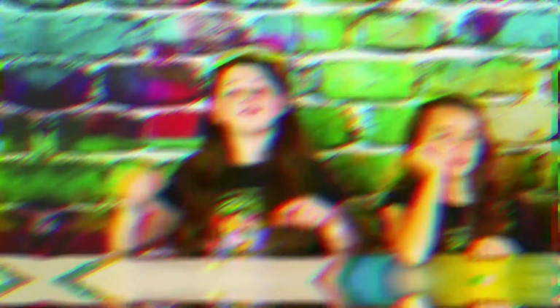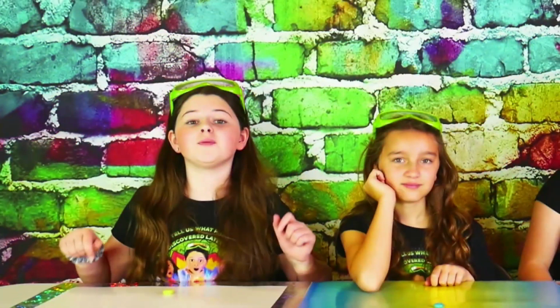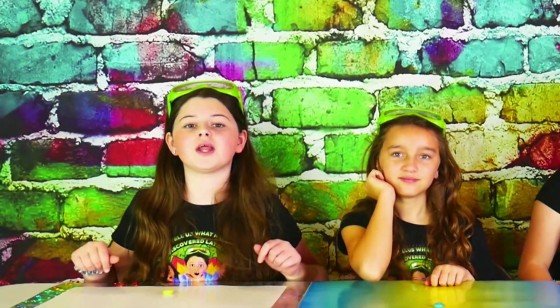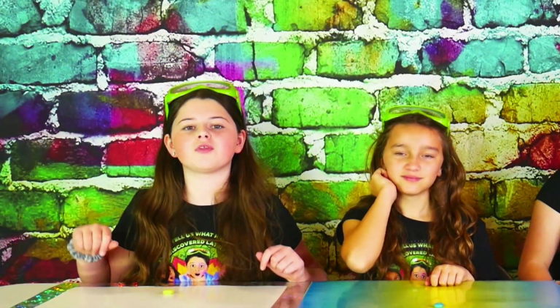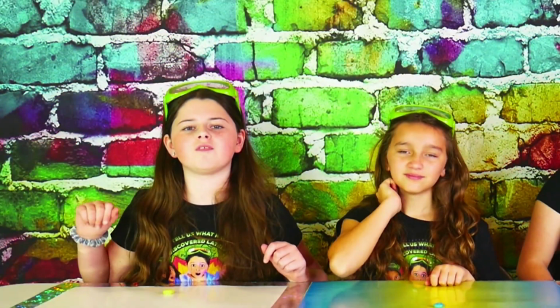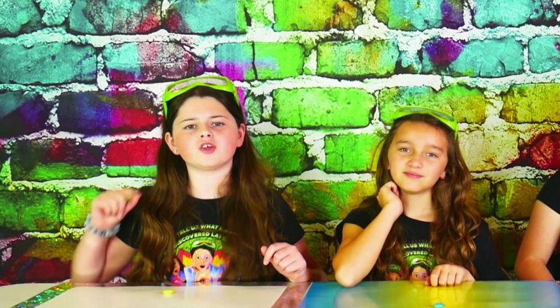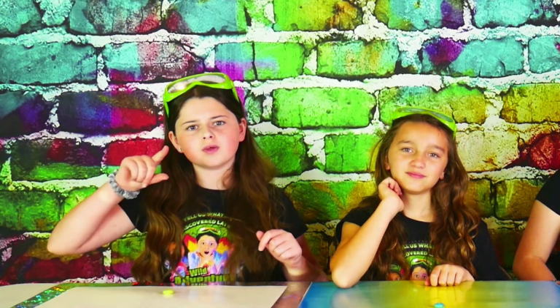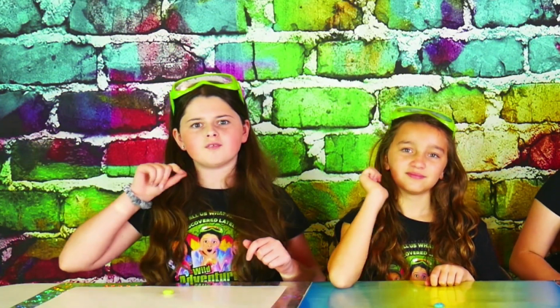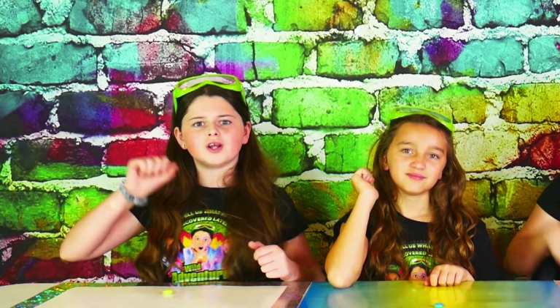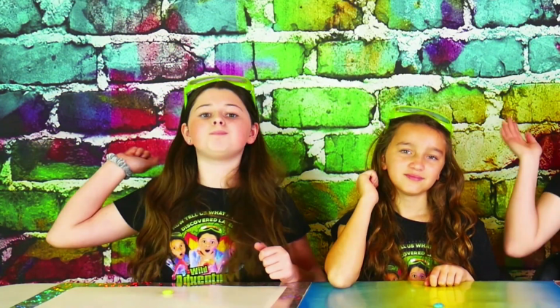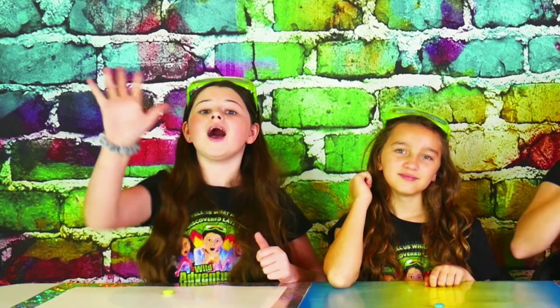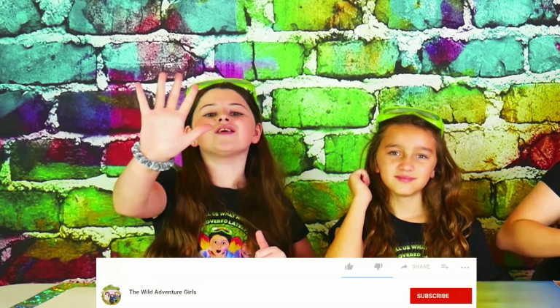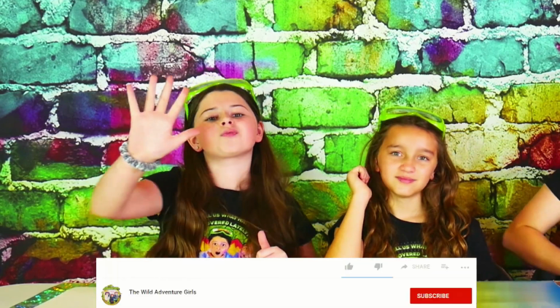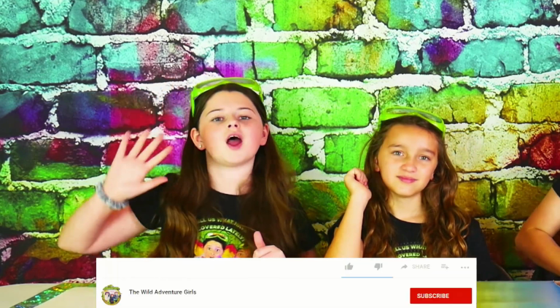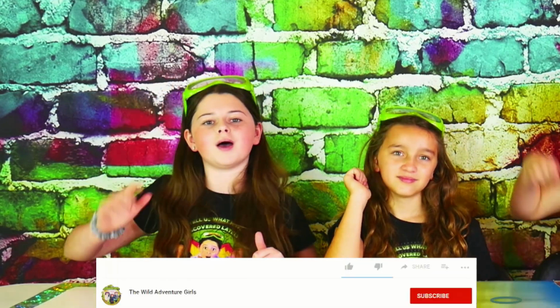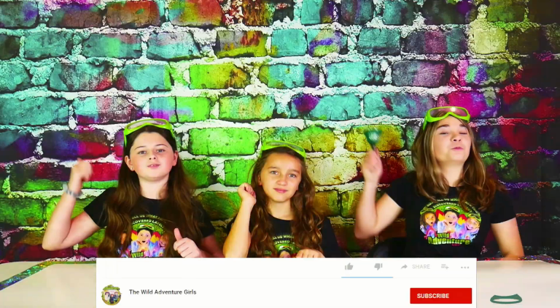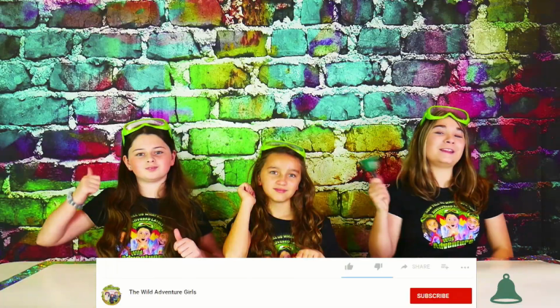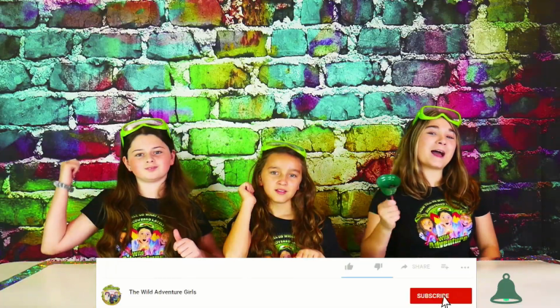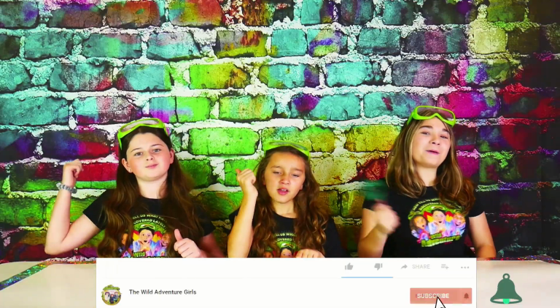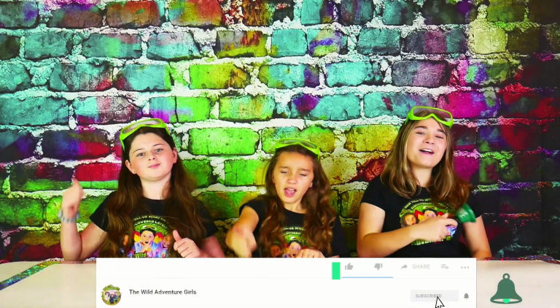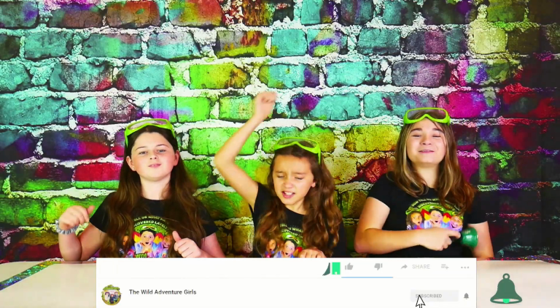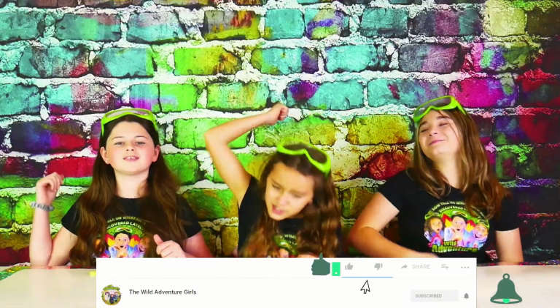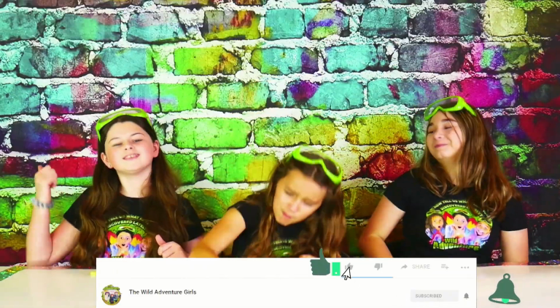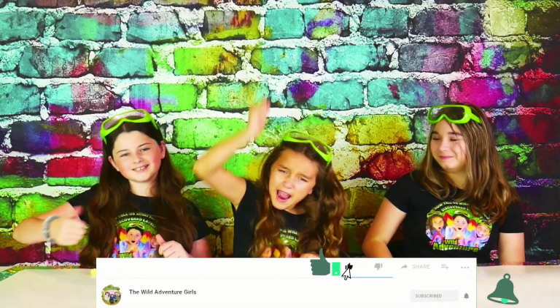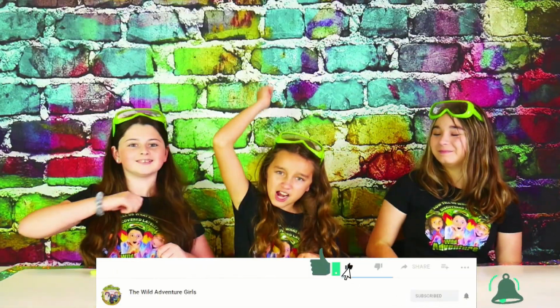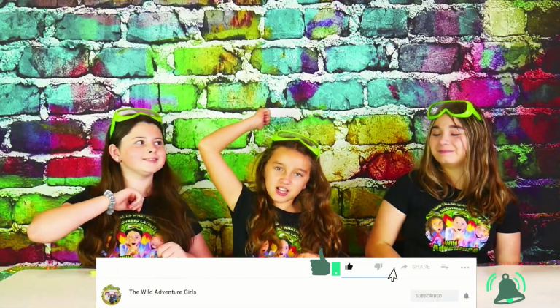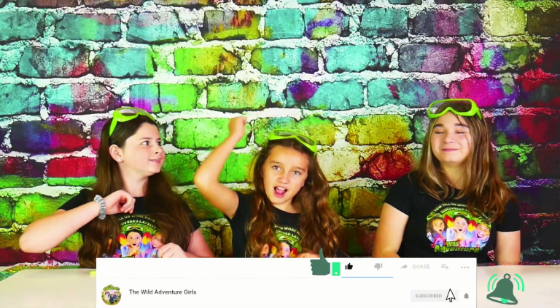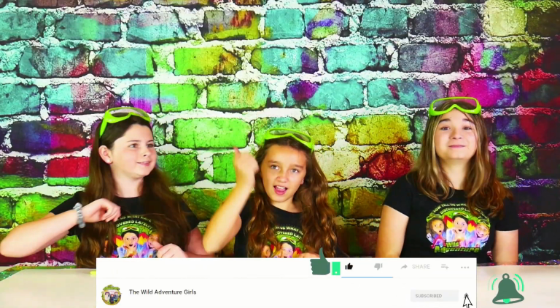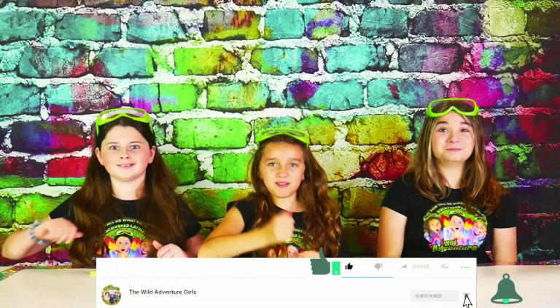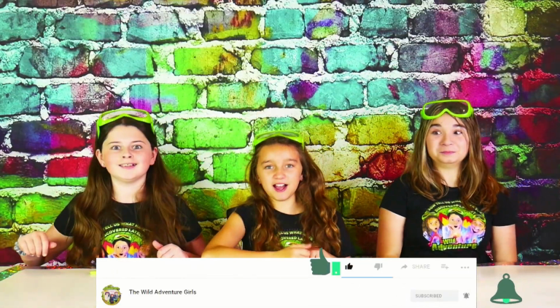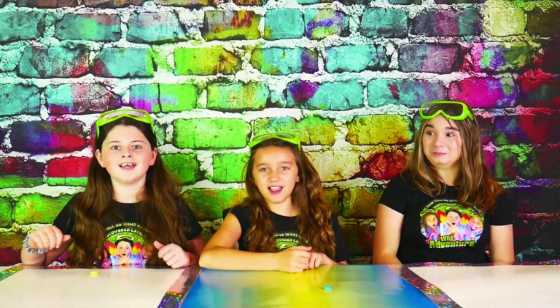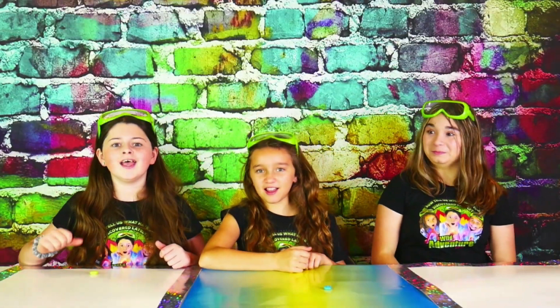To stay up to date with our videos we'd love for you to power that subscribe button, ring that bell, and smash that like button!